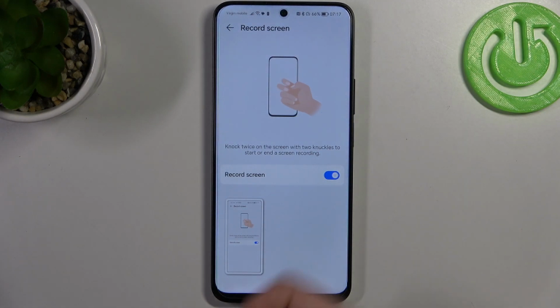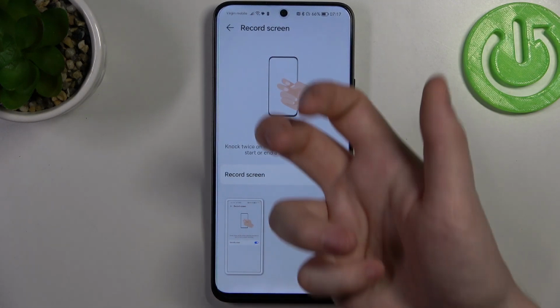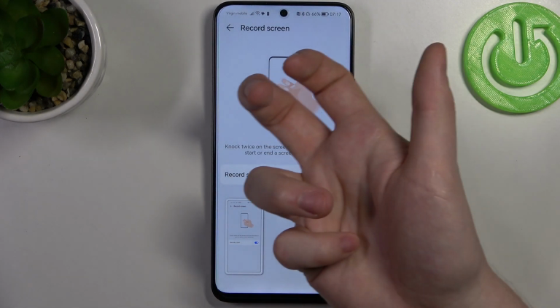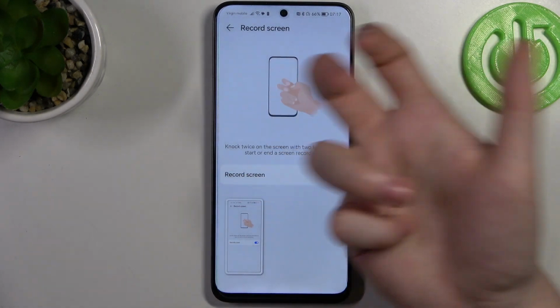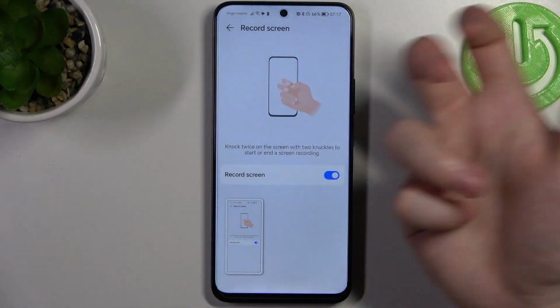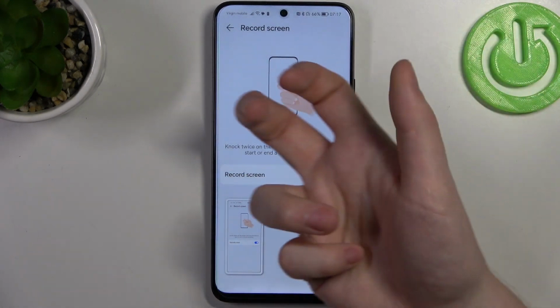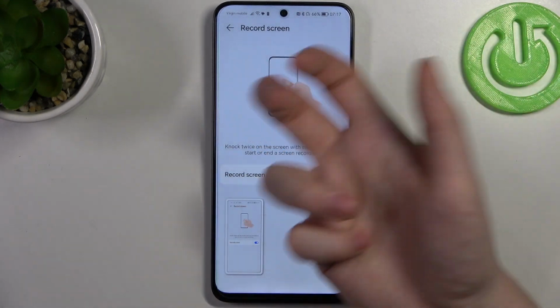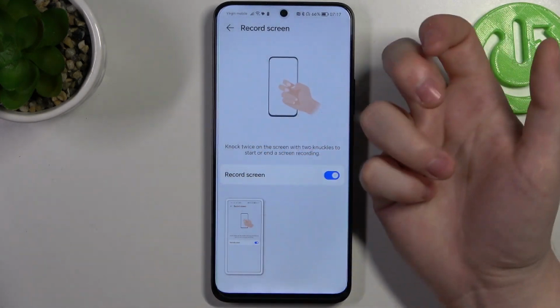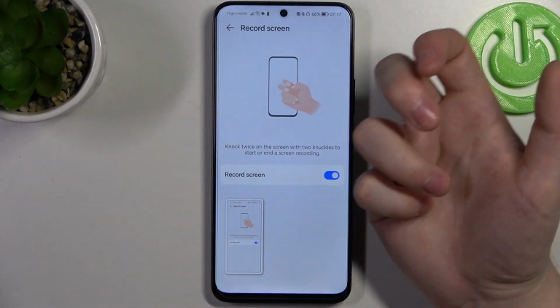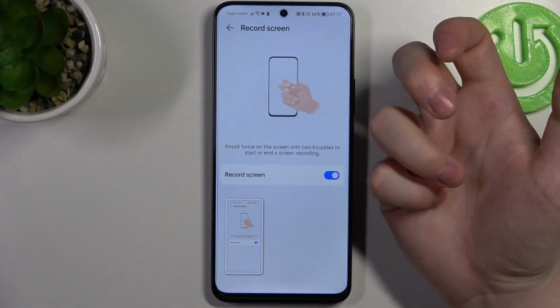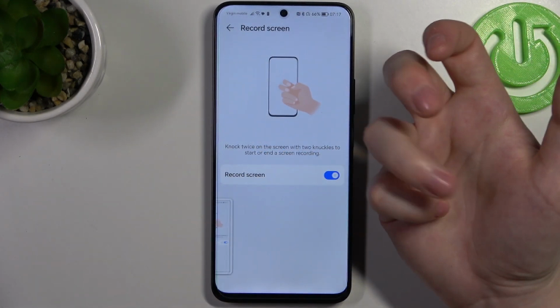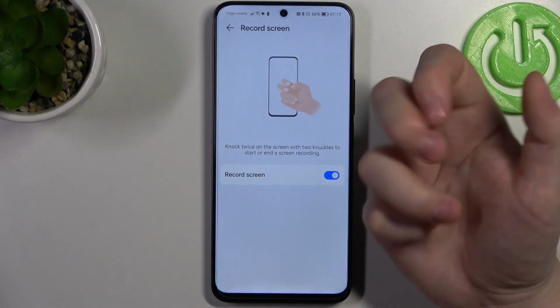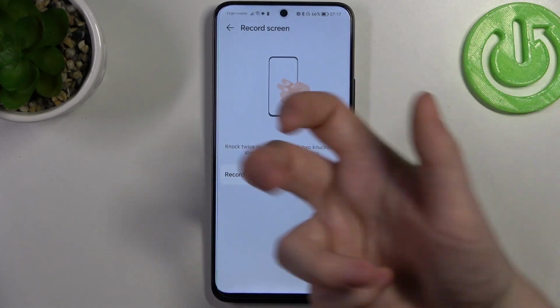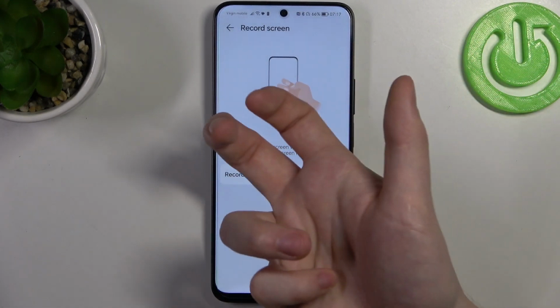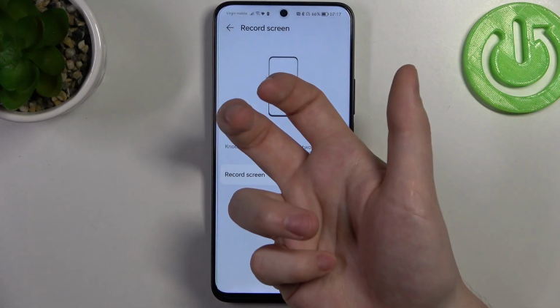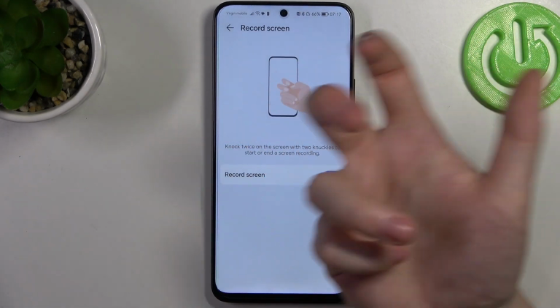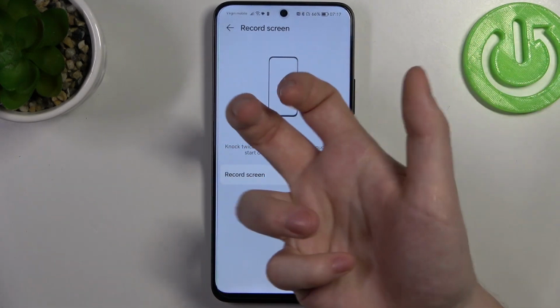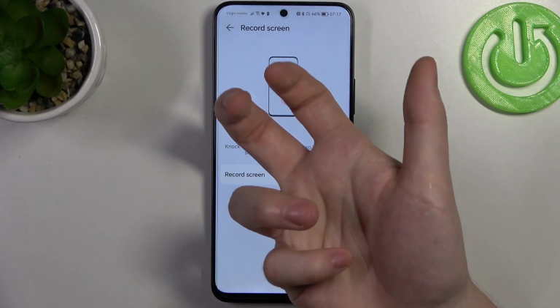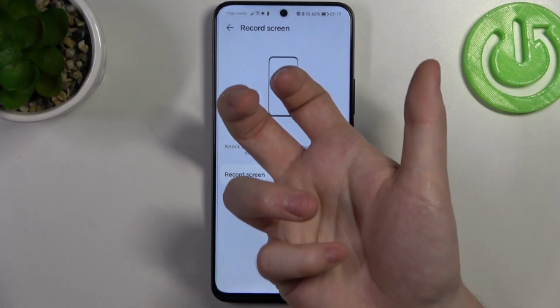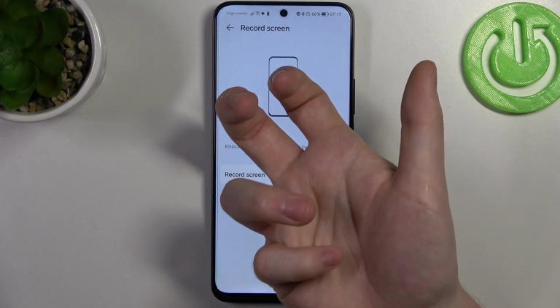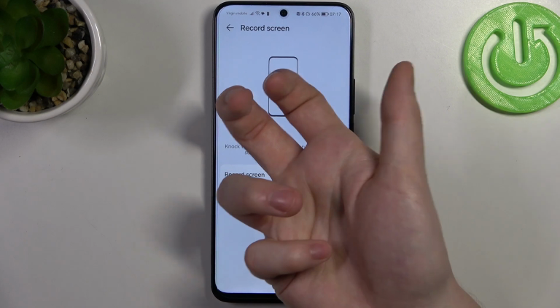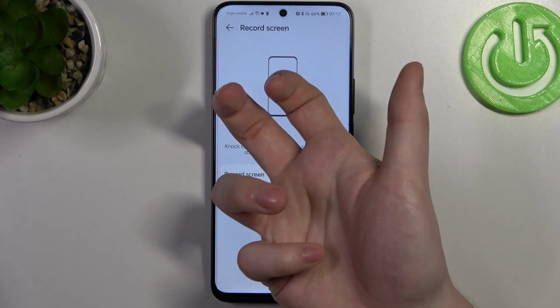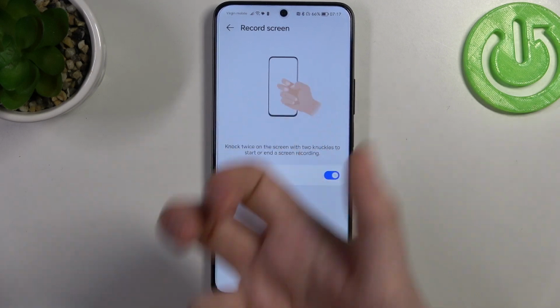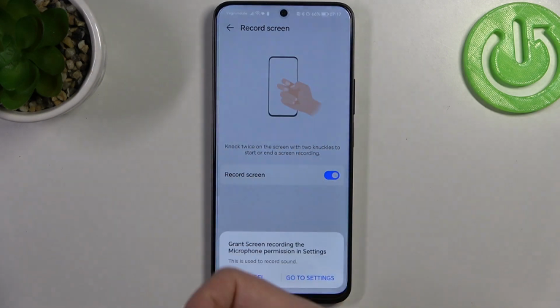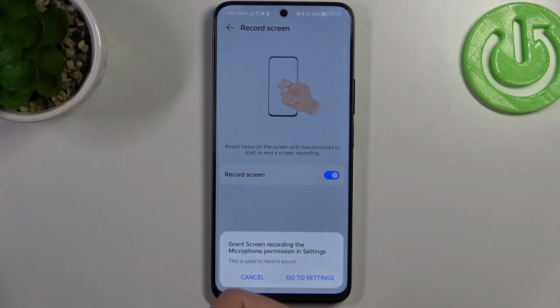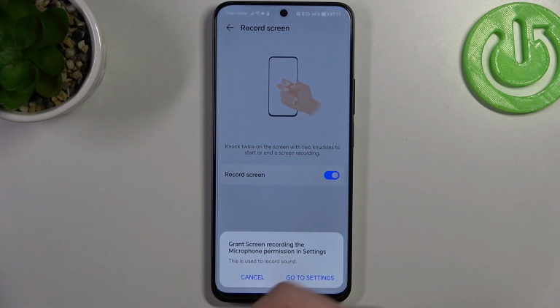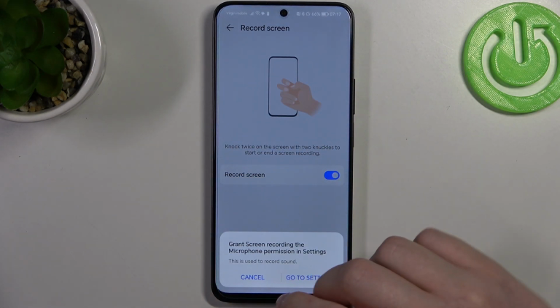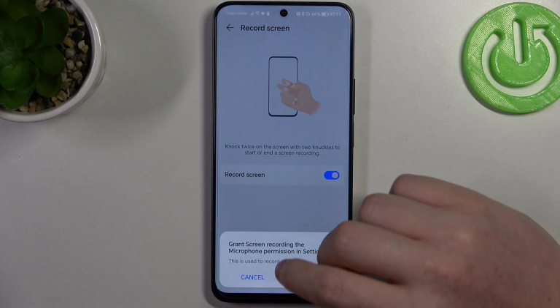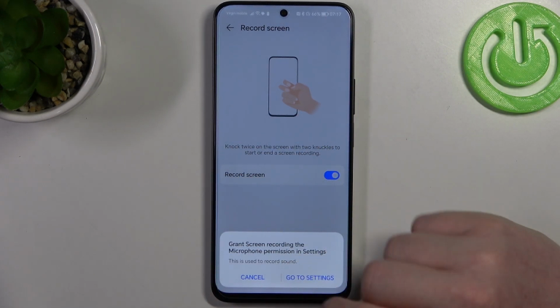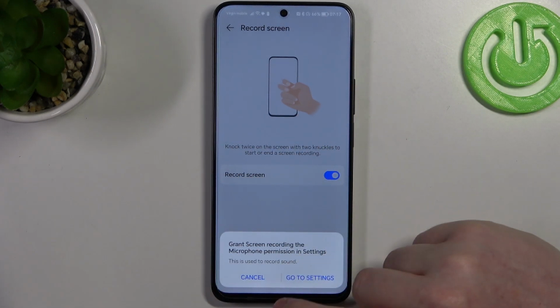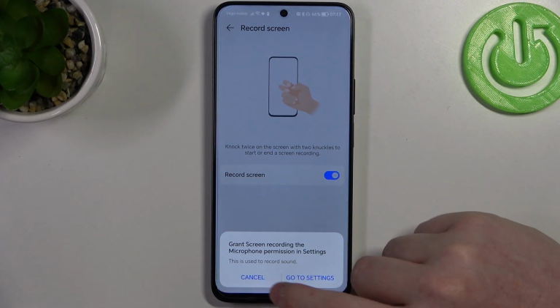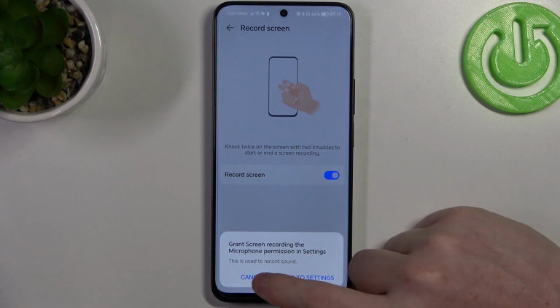It's a bit tricky when you have also activated the single-knuckle screenshot. Okay, now it works fine.